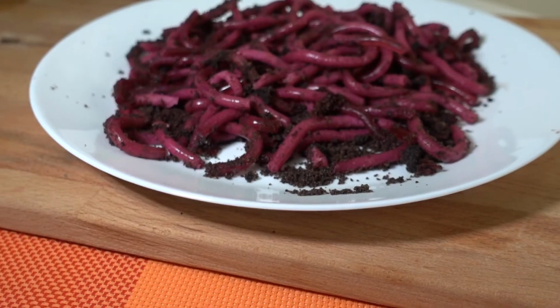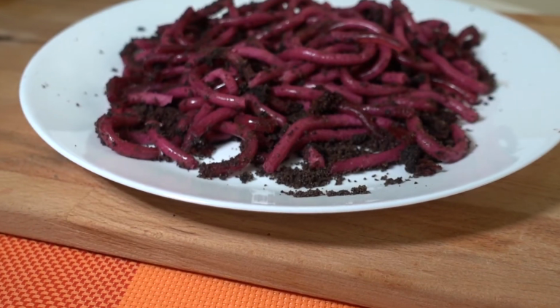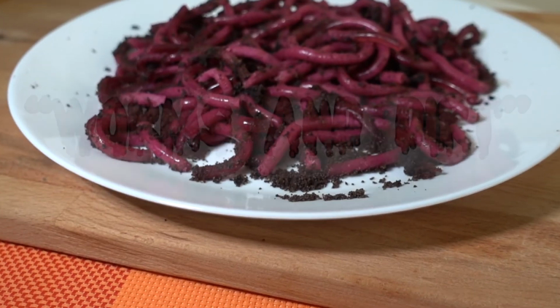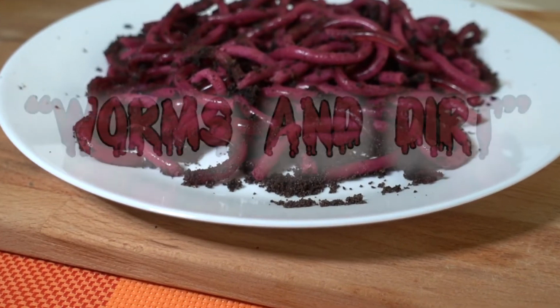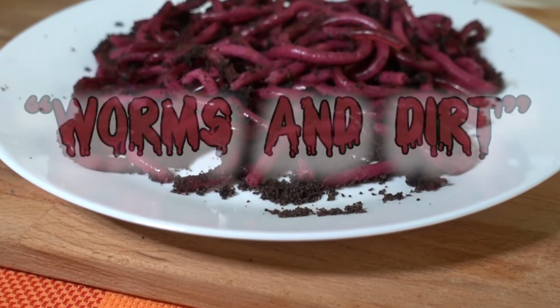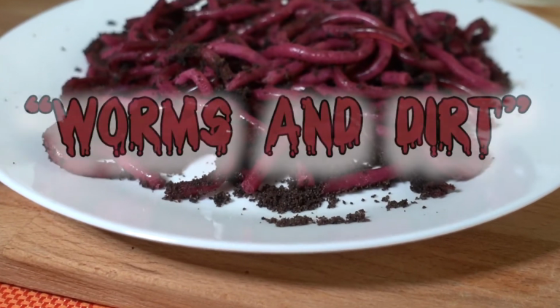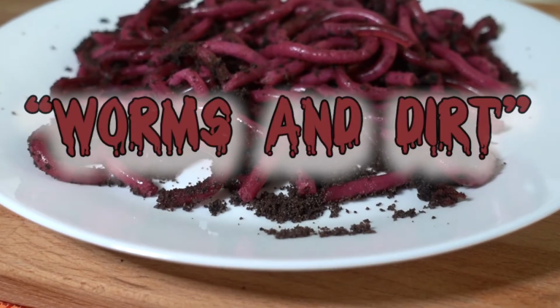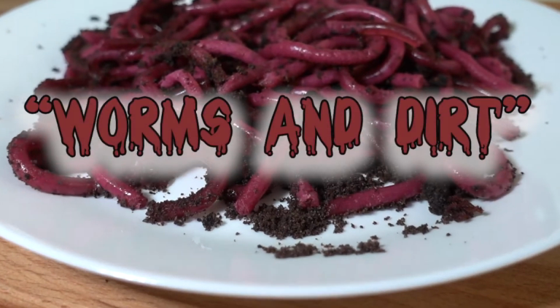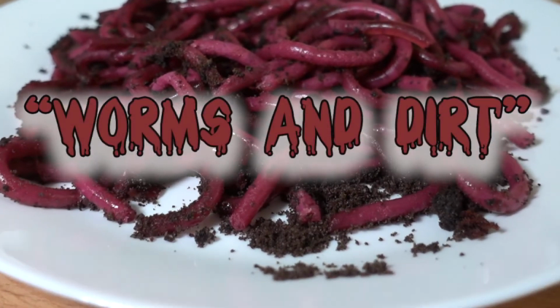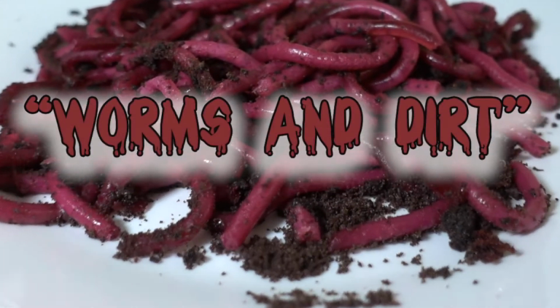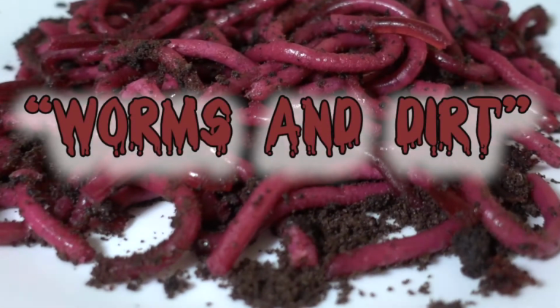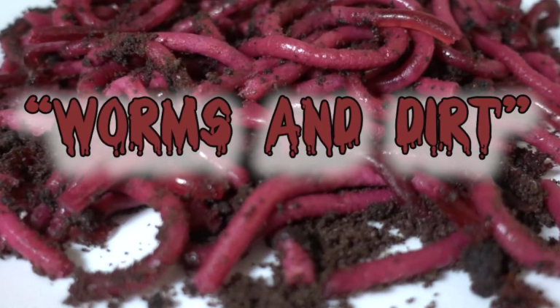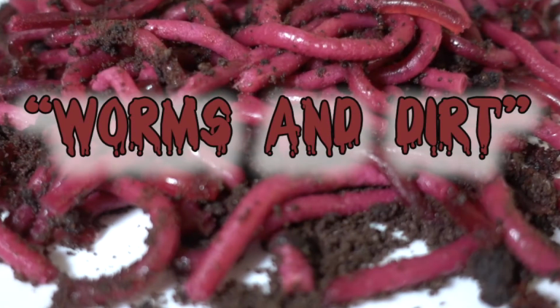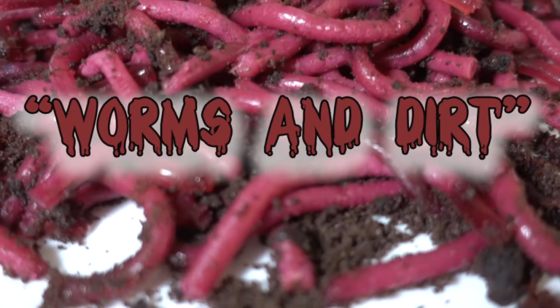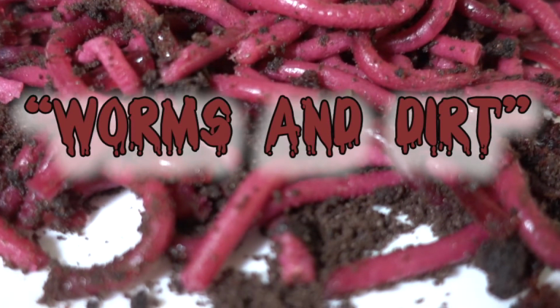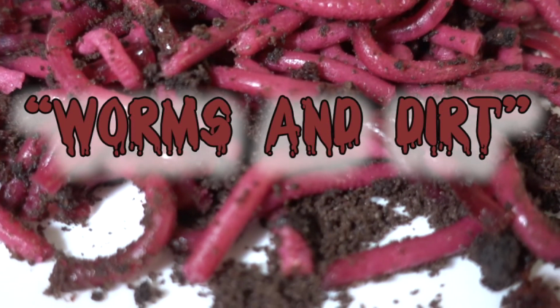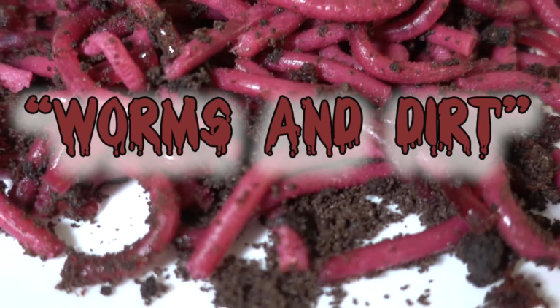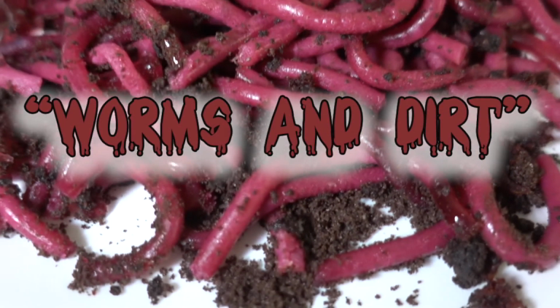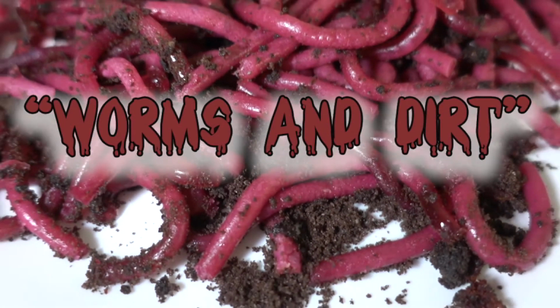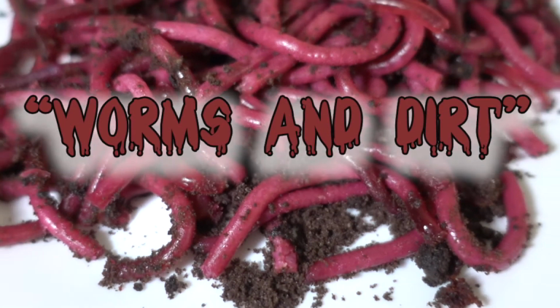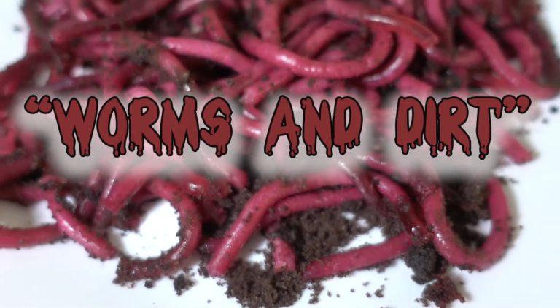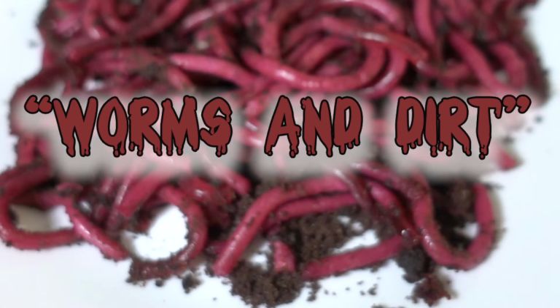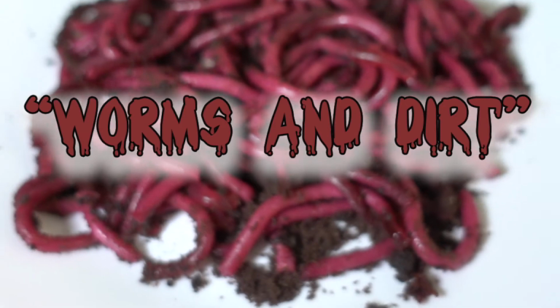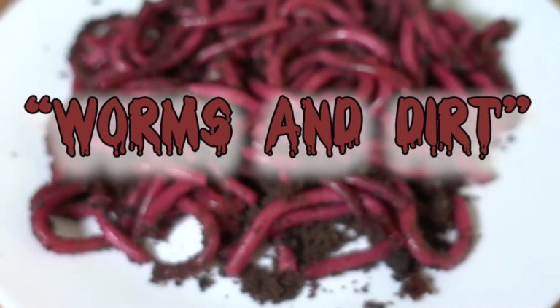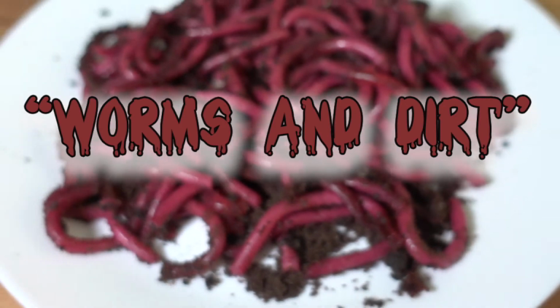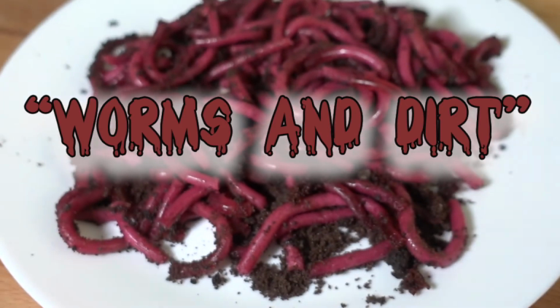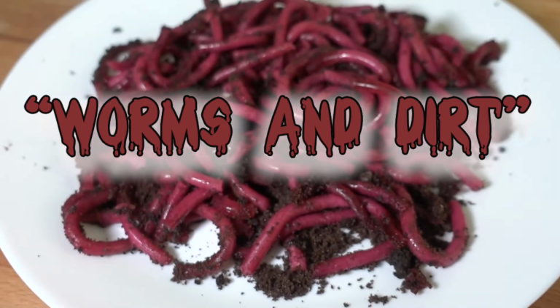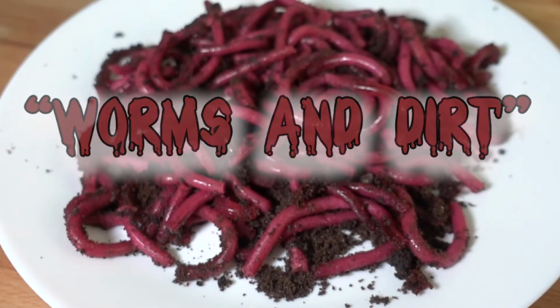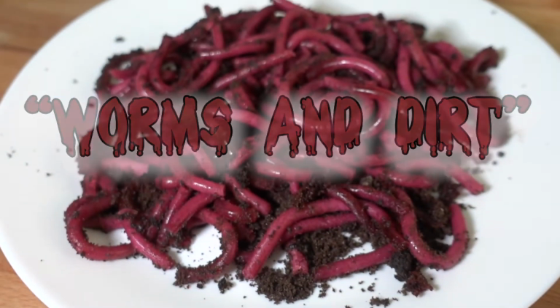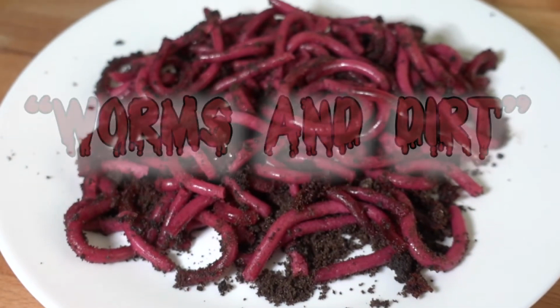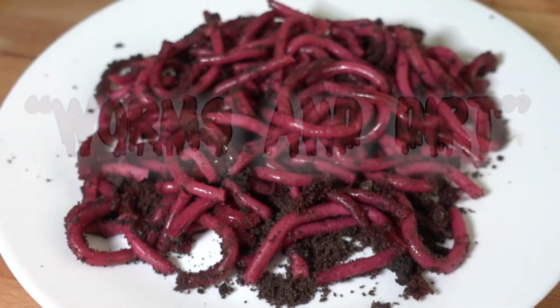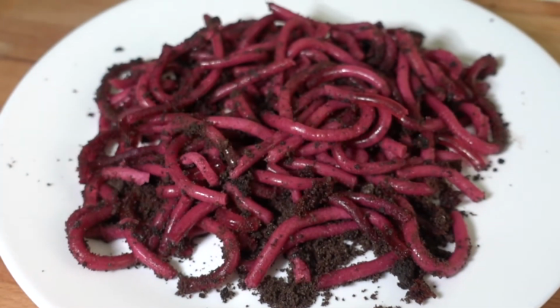Hey guys, so for today I am going to teach you how to make worms made from gelatine, perfect for Halloween.